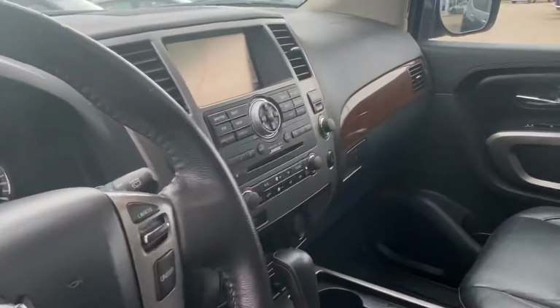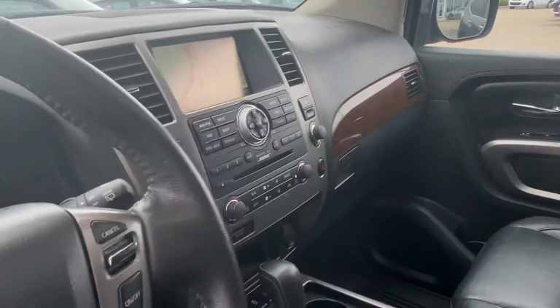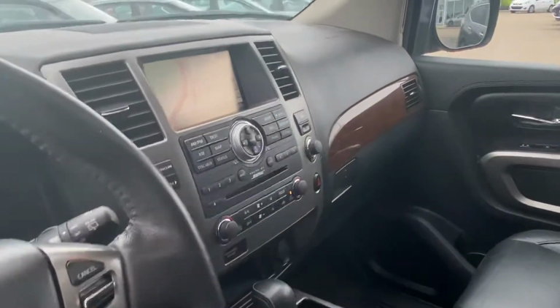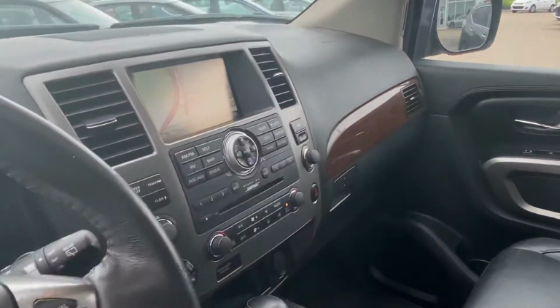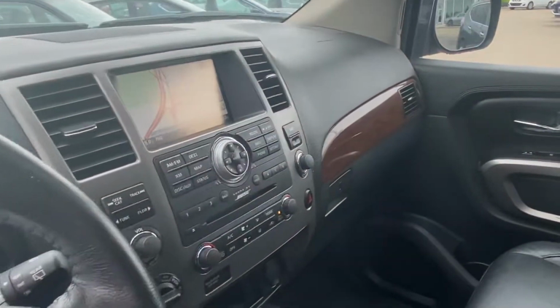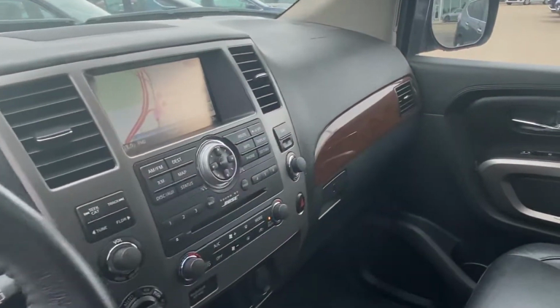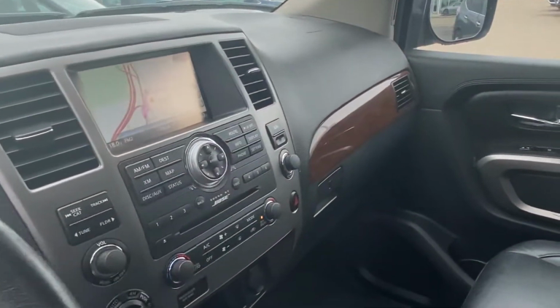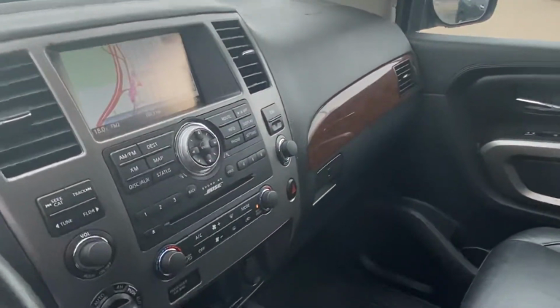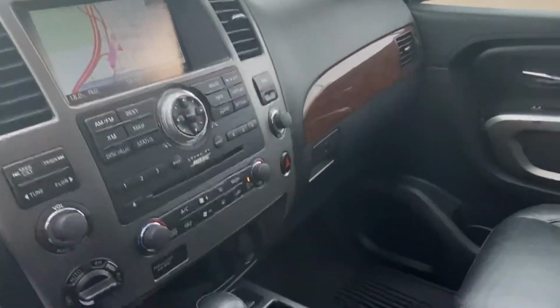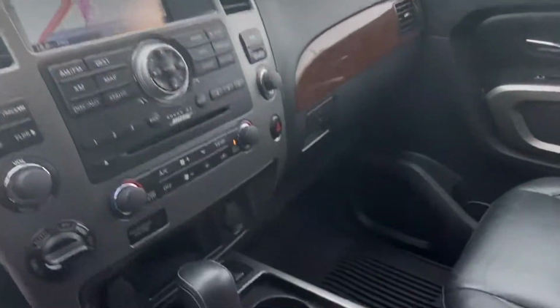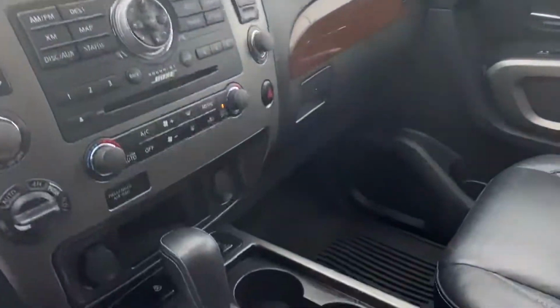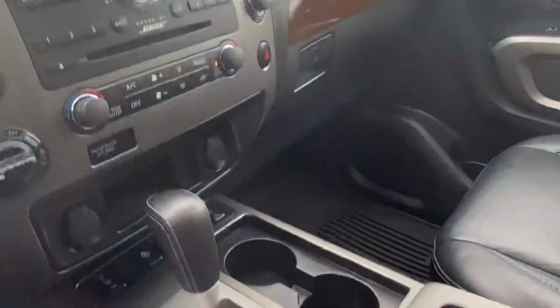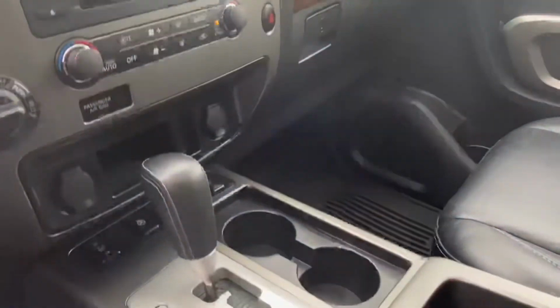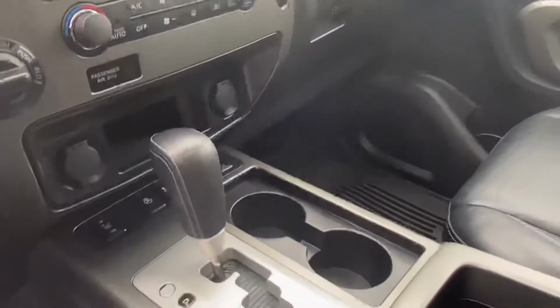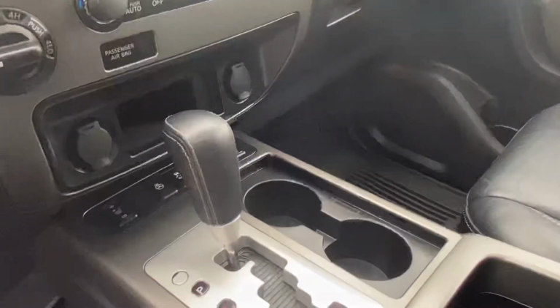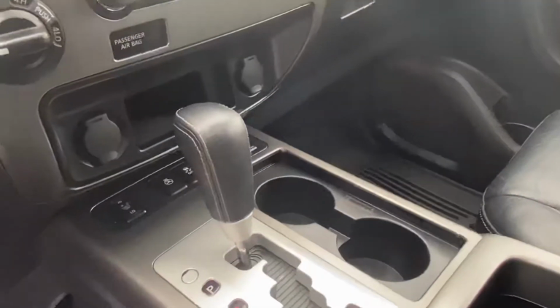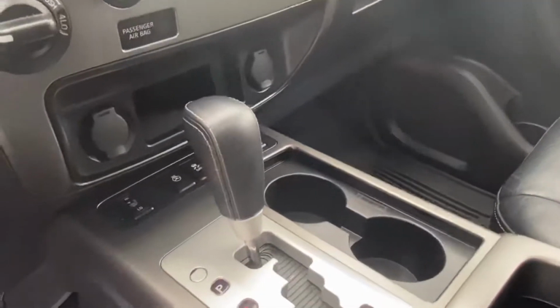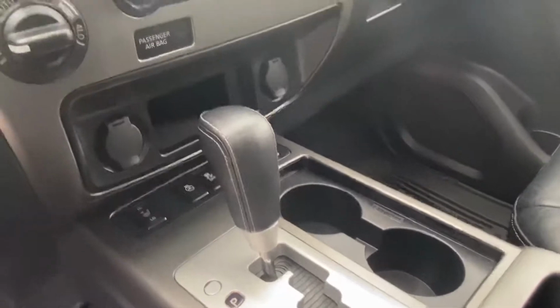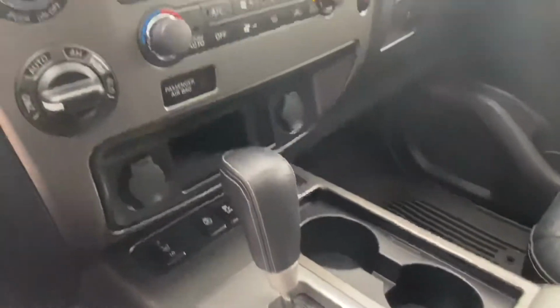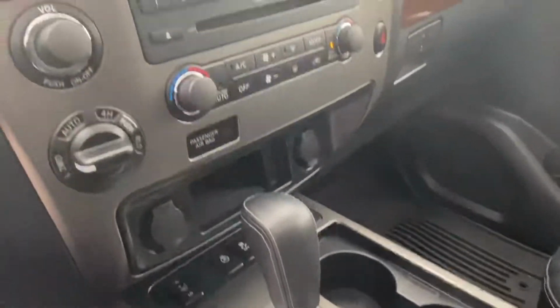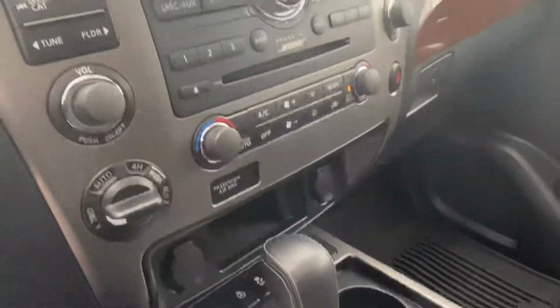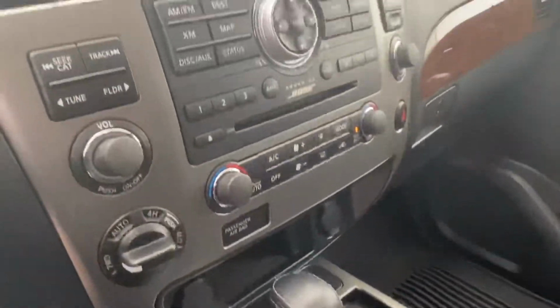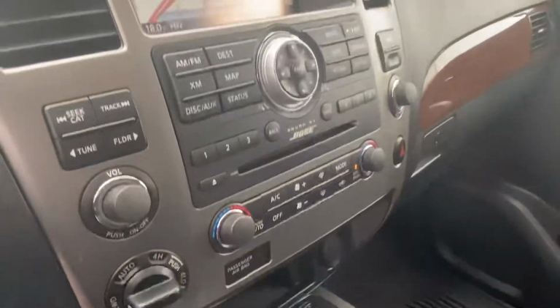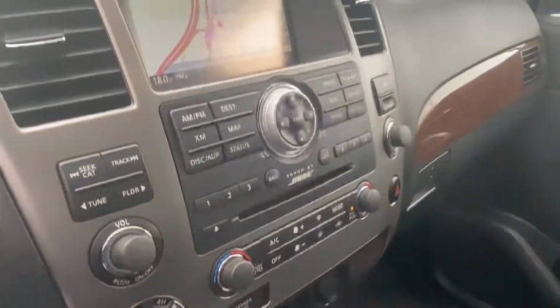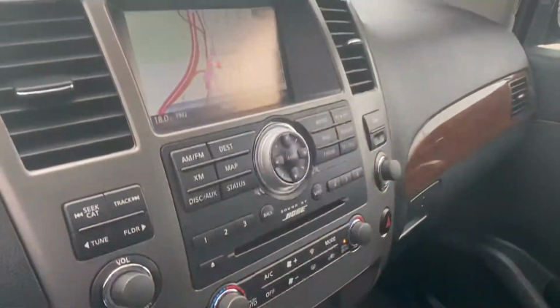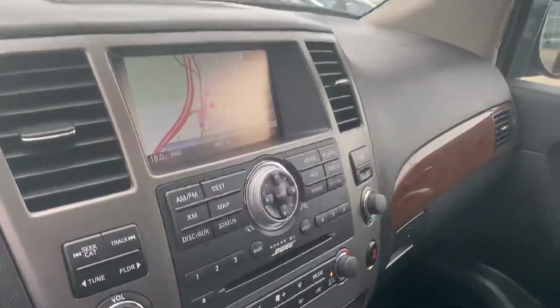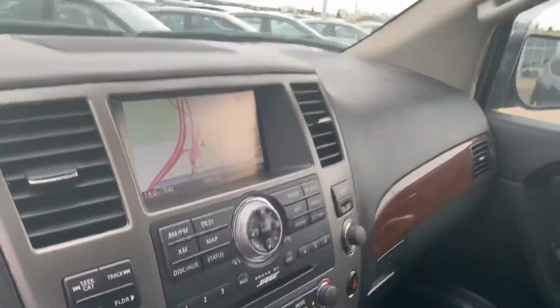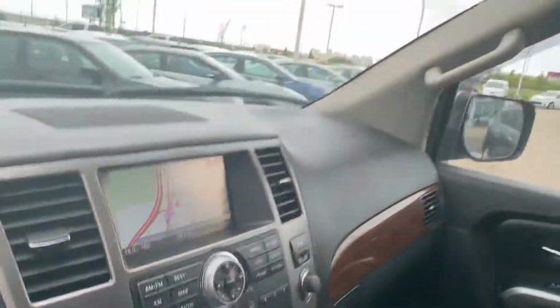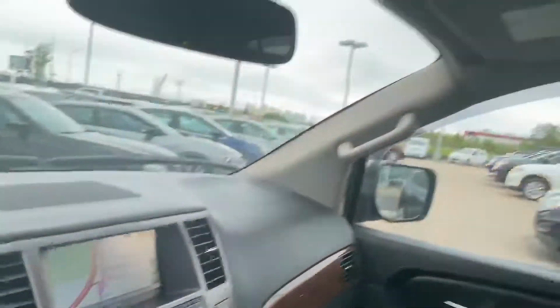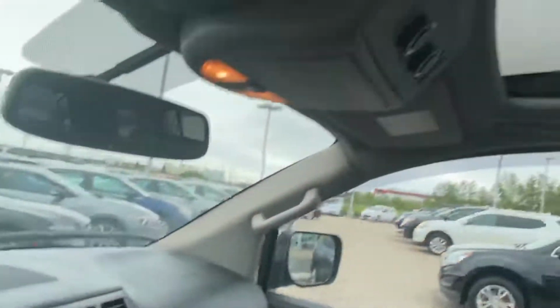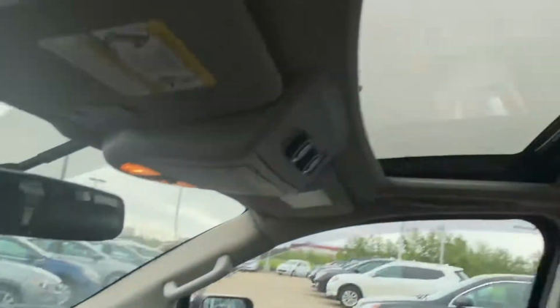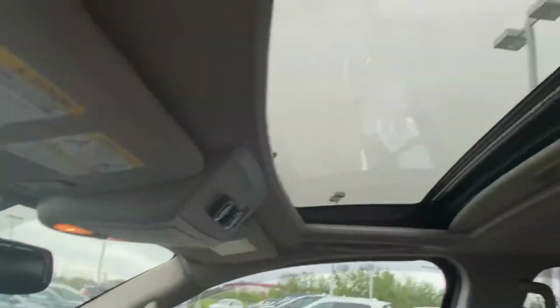You do have heated seats and a heated steering wheel with this one, navigation, and so much more — I could go on for days.